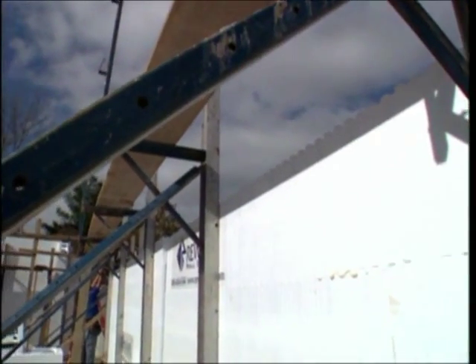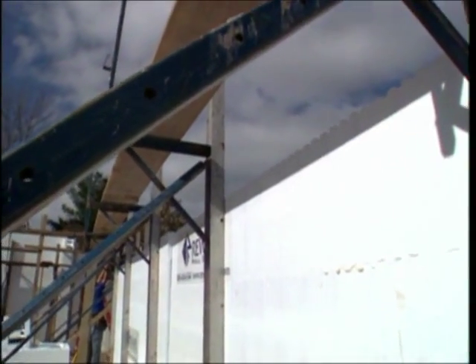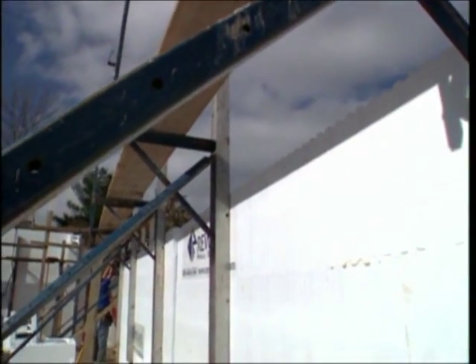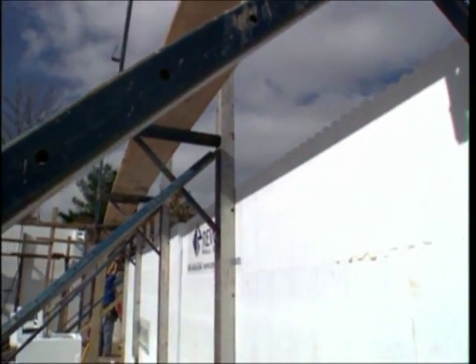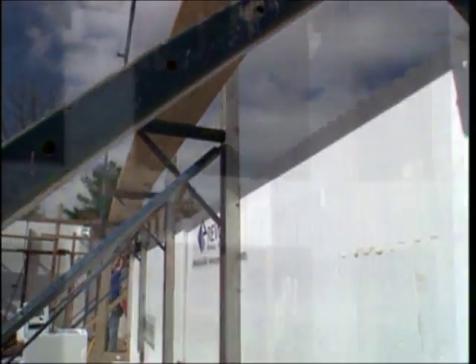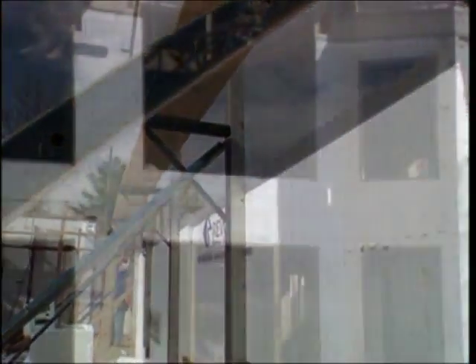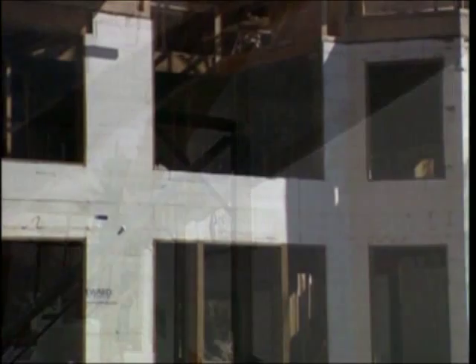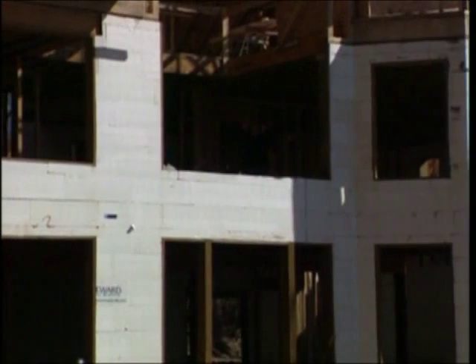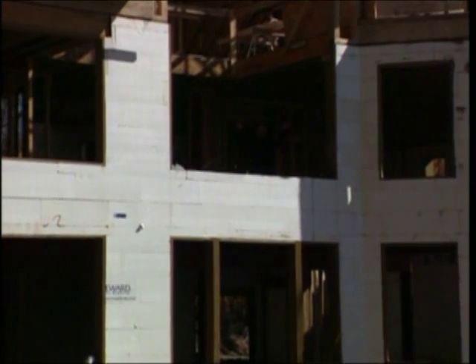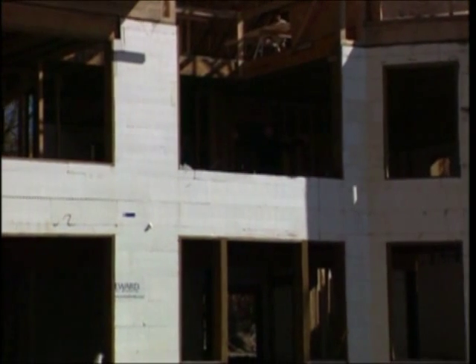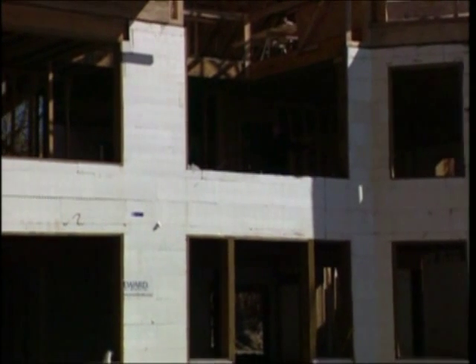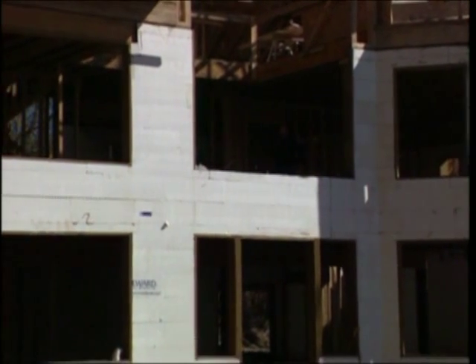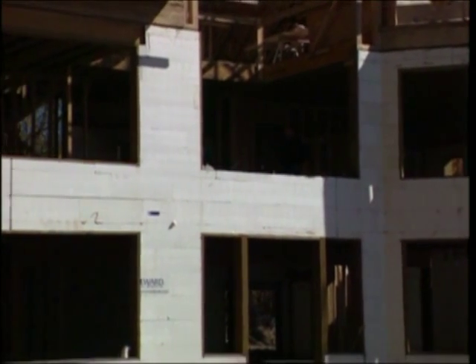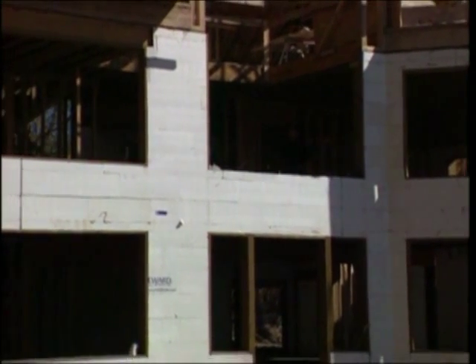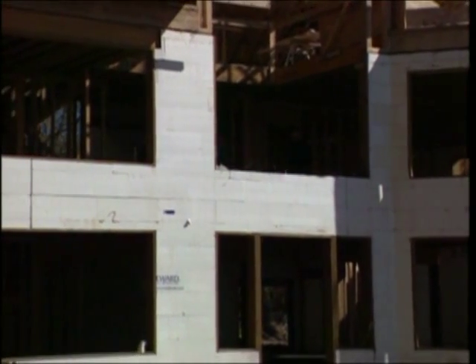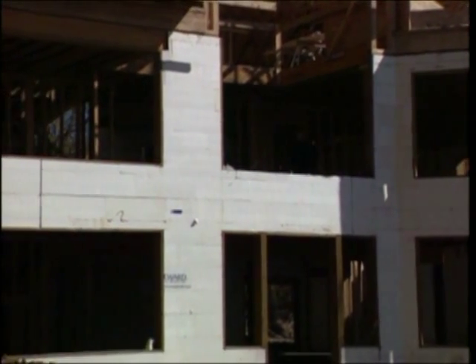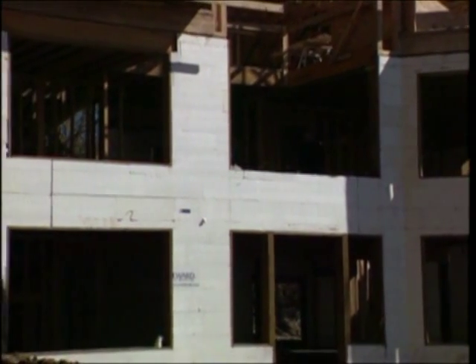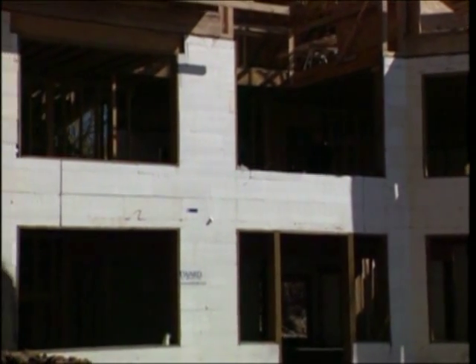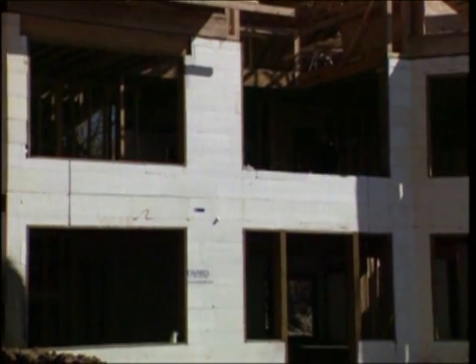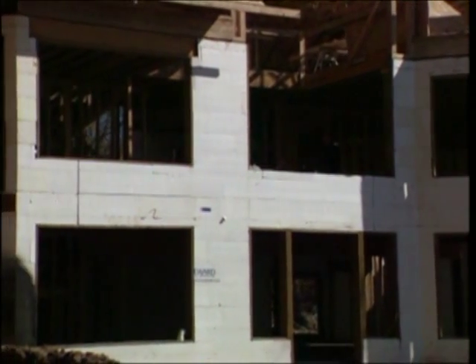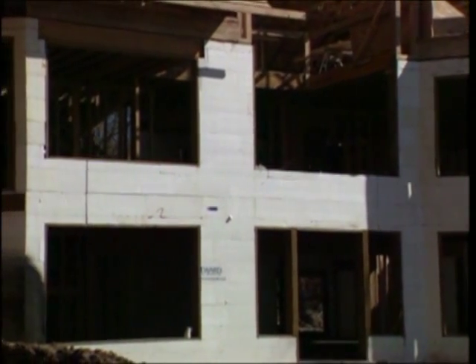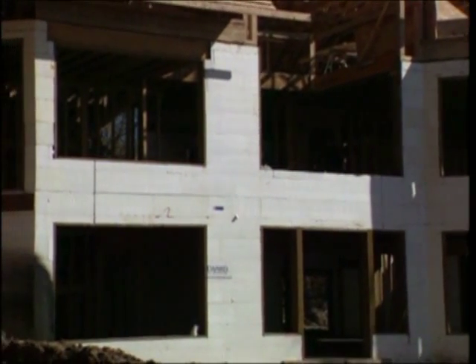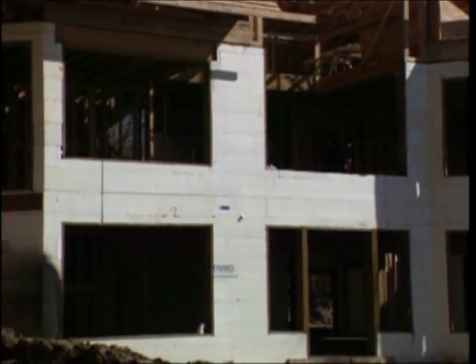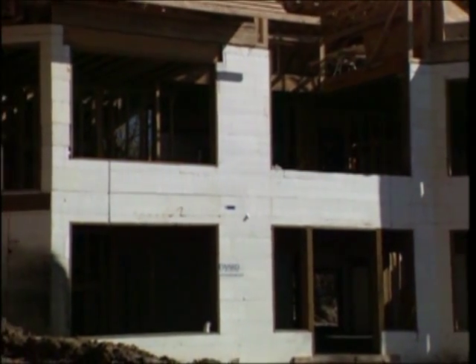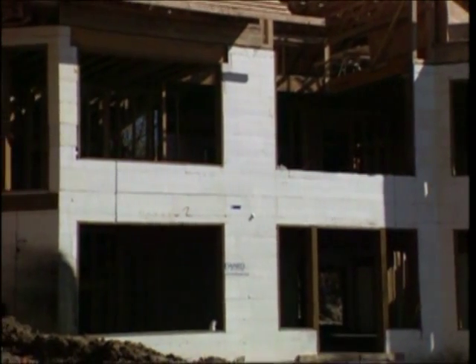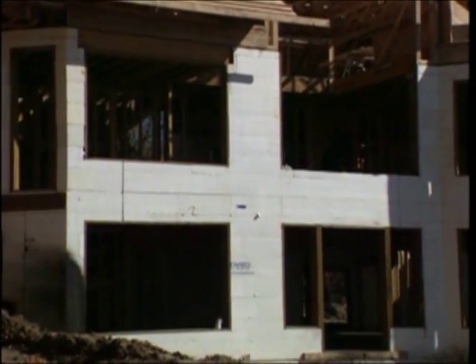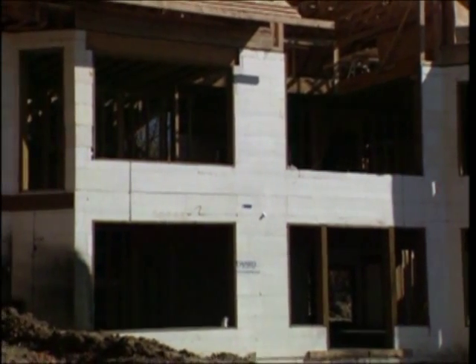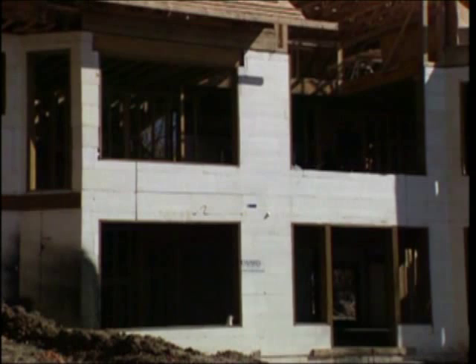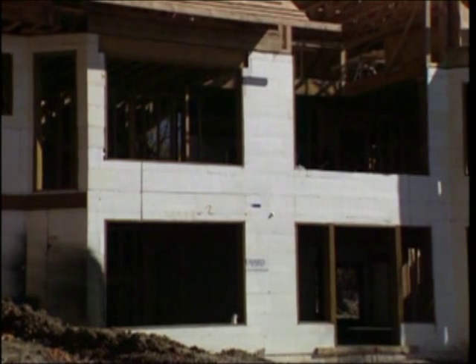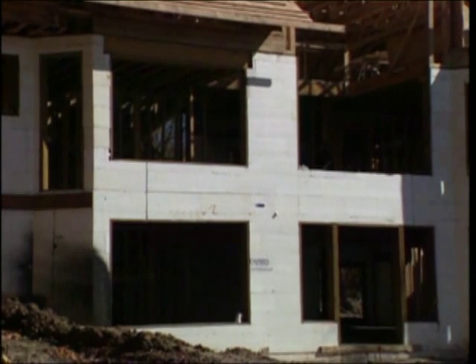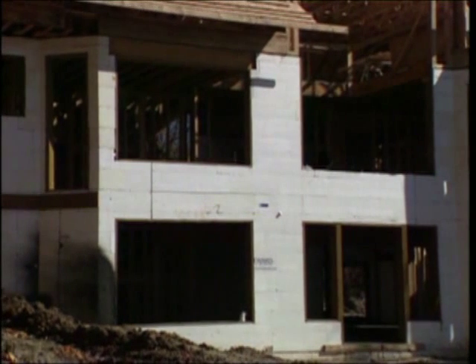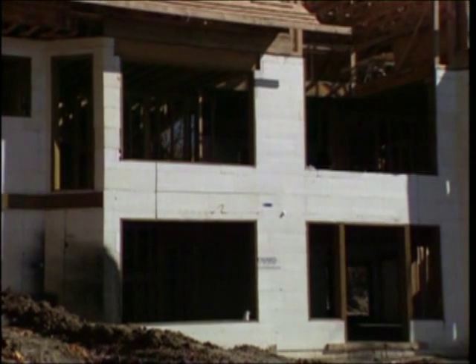For second and third floor applications, once the flooring system is in place, the stacking process is repeated for the next level.